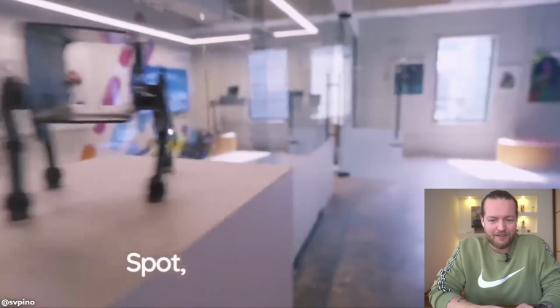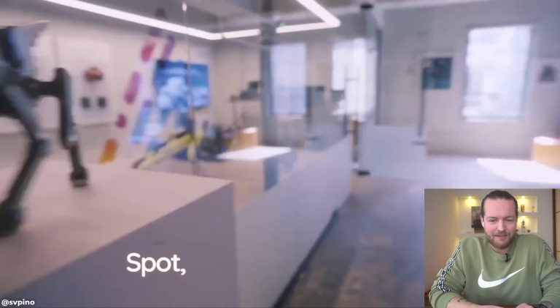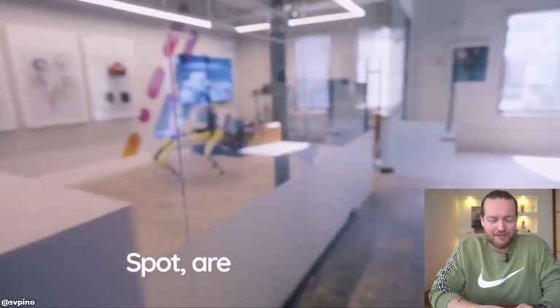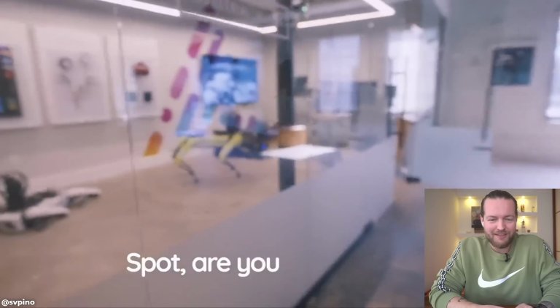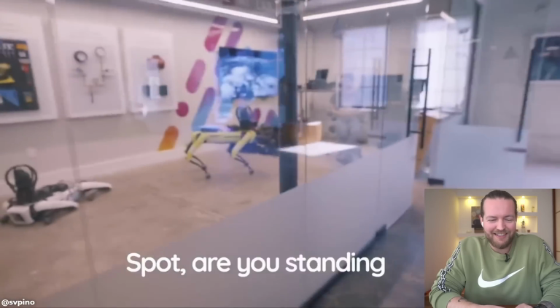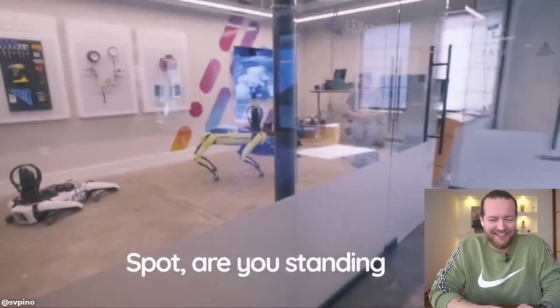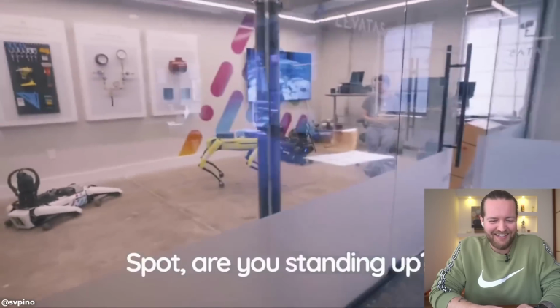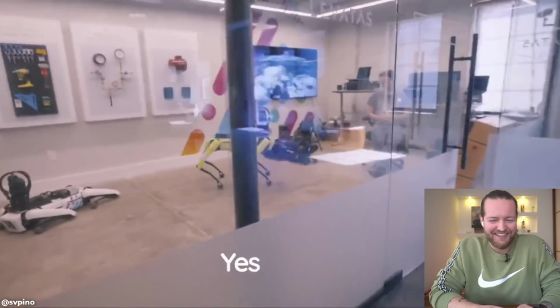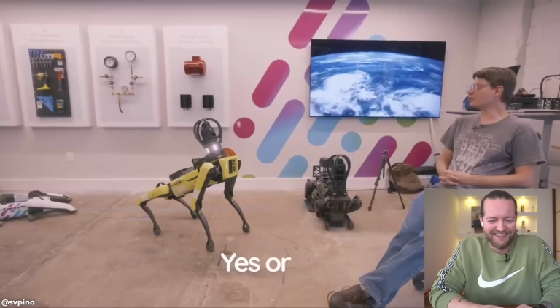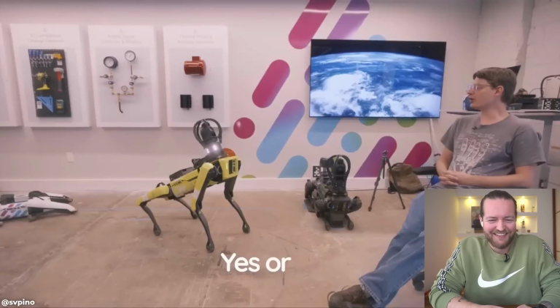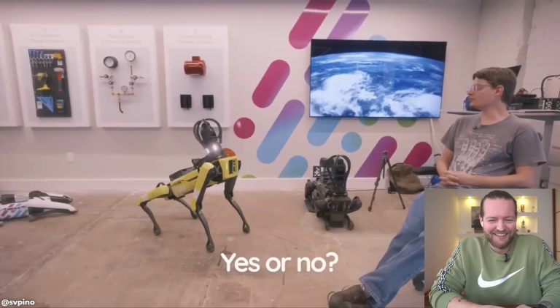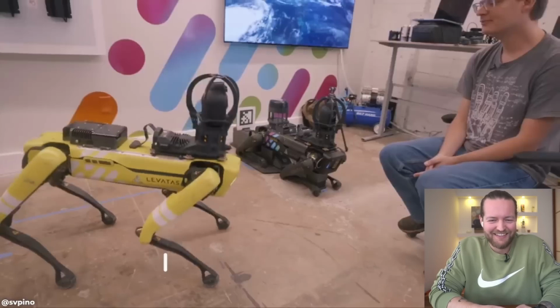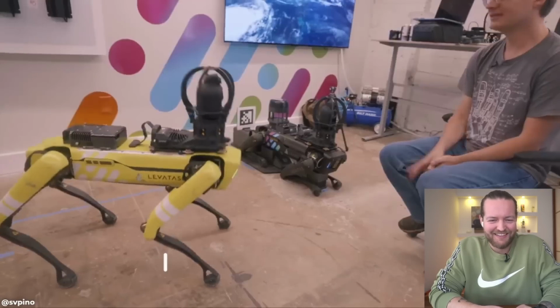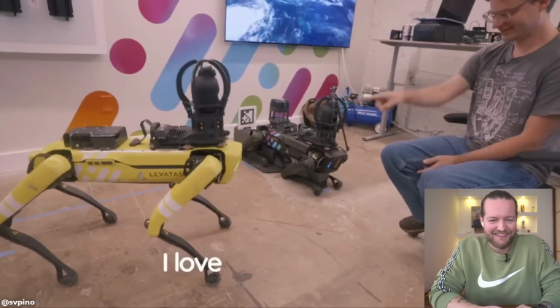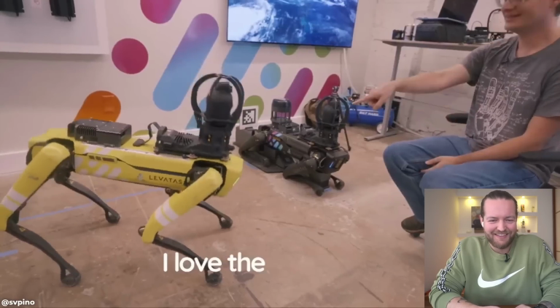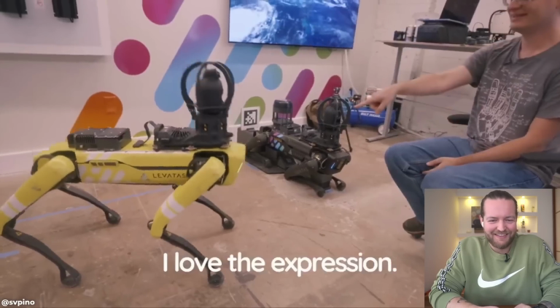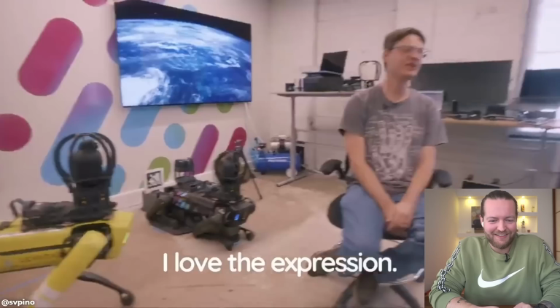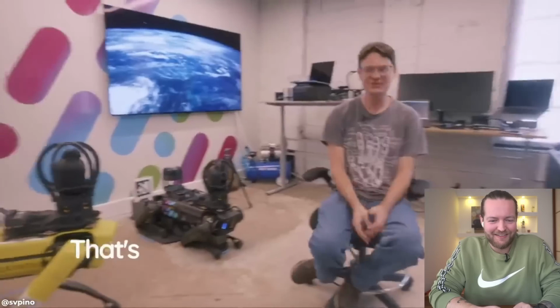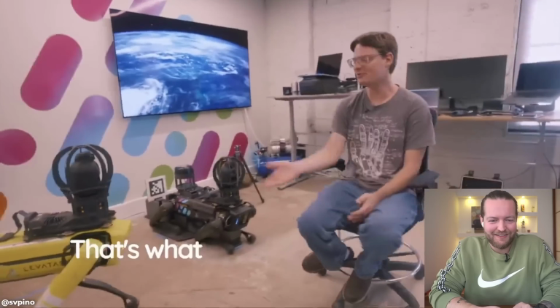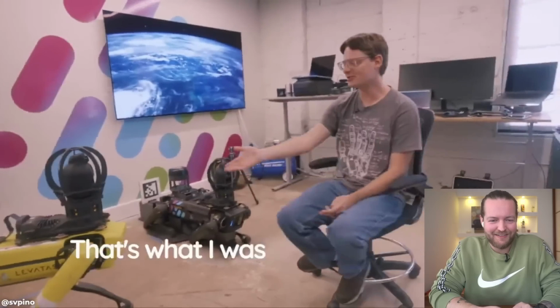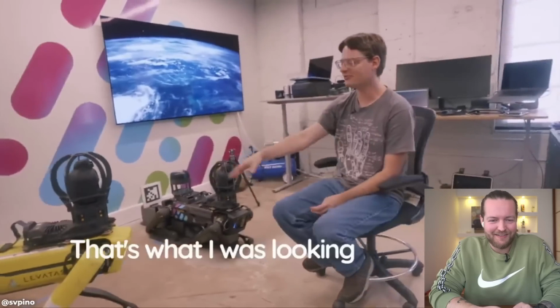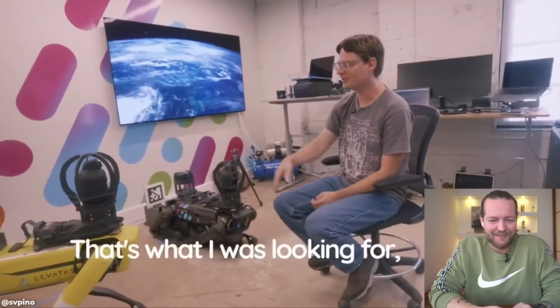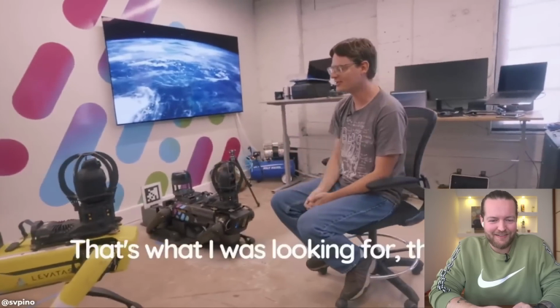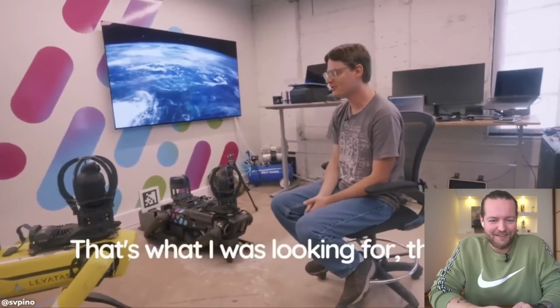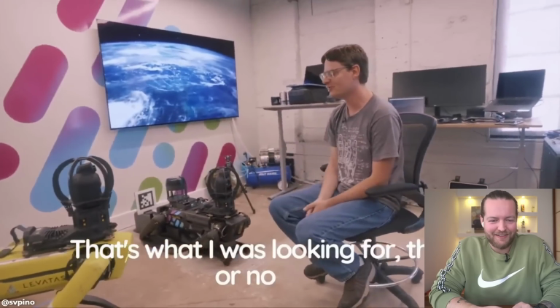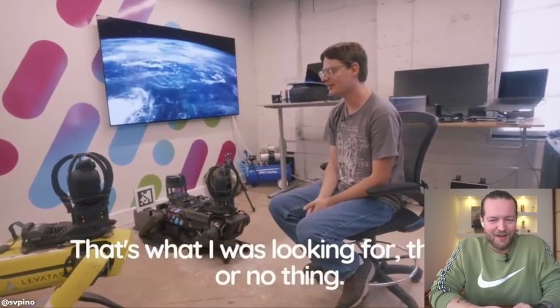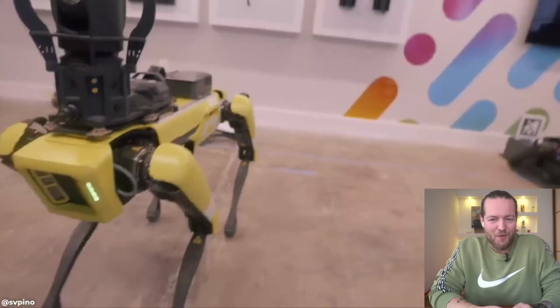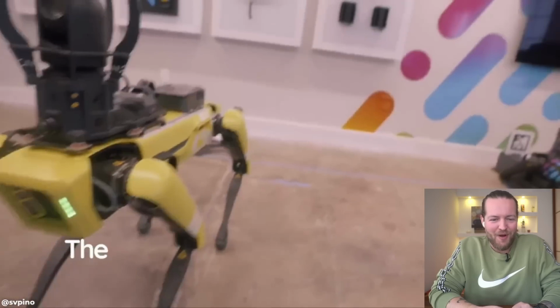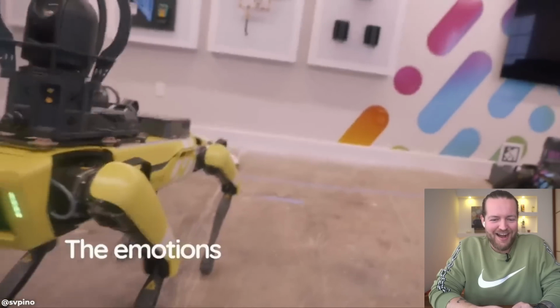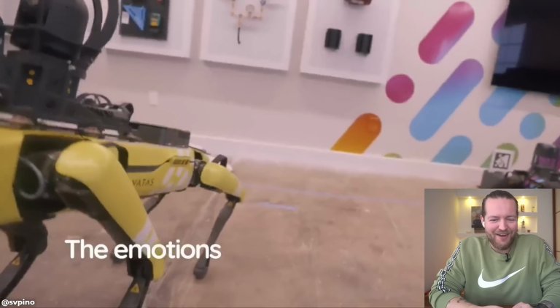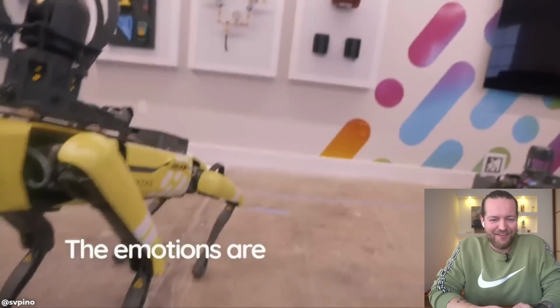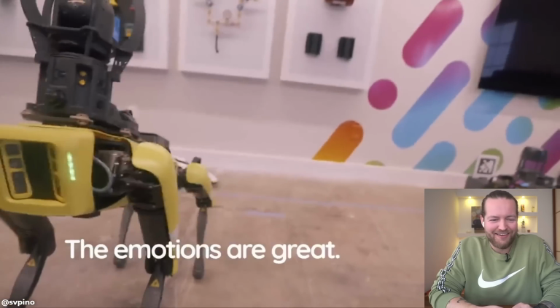'Spot, are you standing up? Yes or no?' I love the expressions — that's what I was looking for, the yes-or-no thing. The emotions are great.